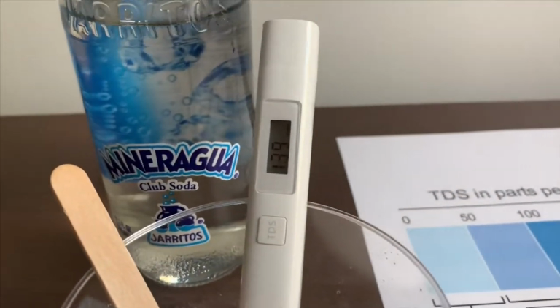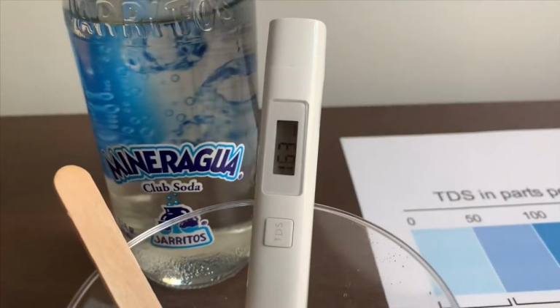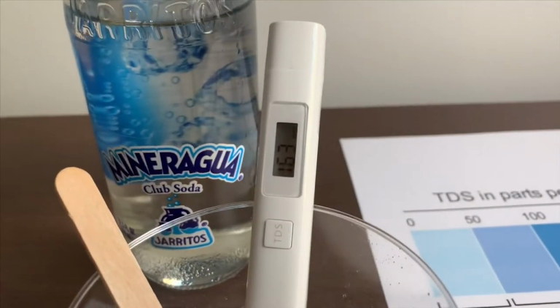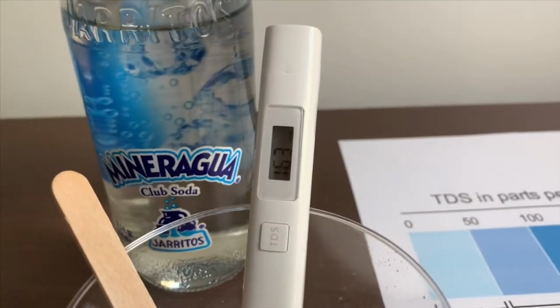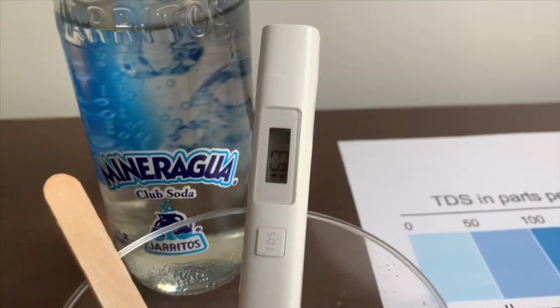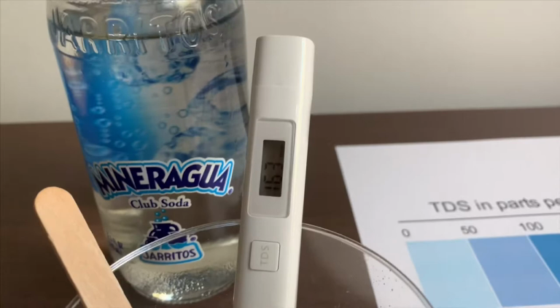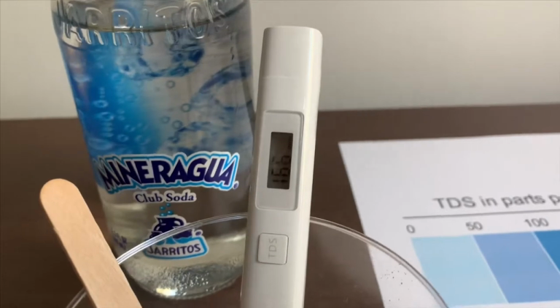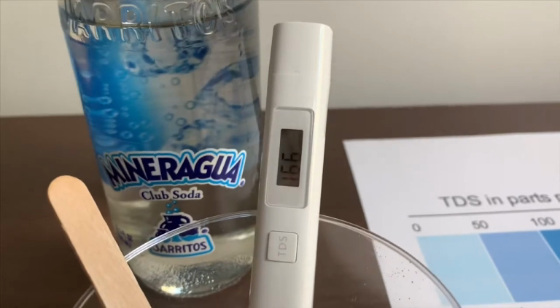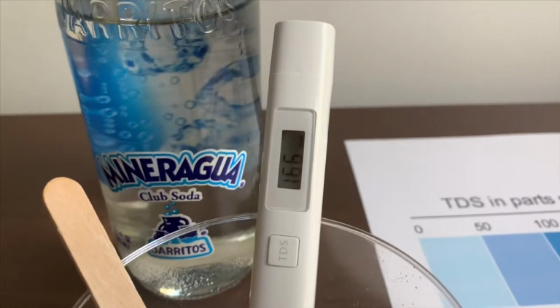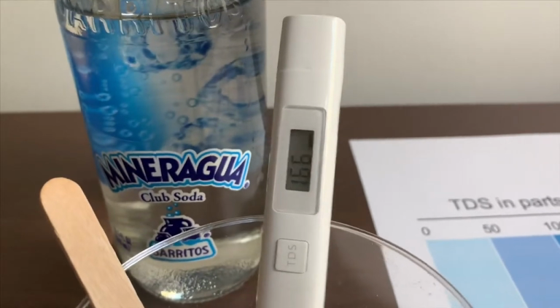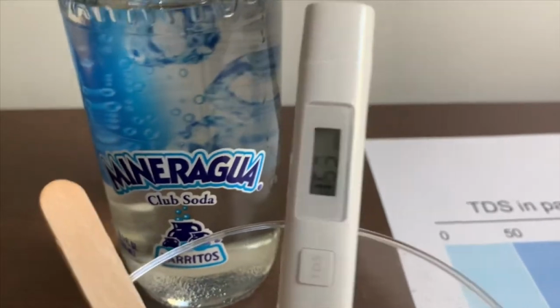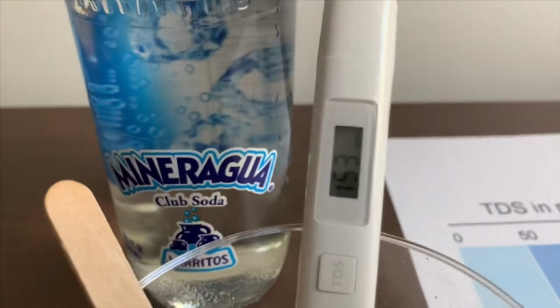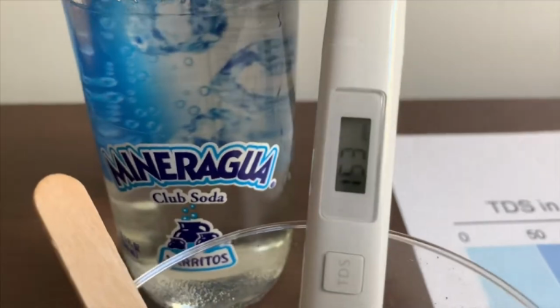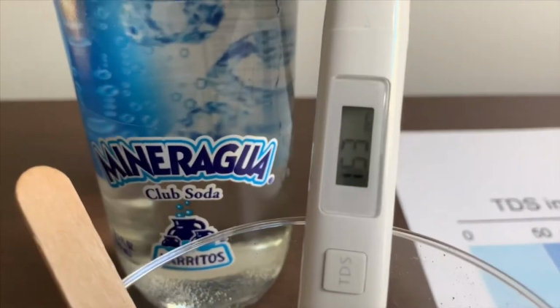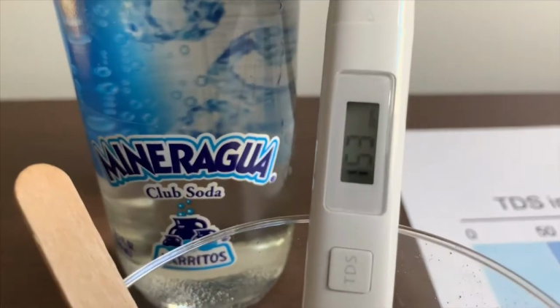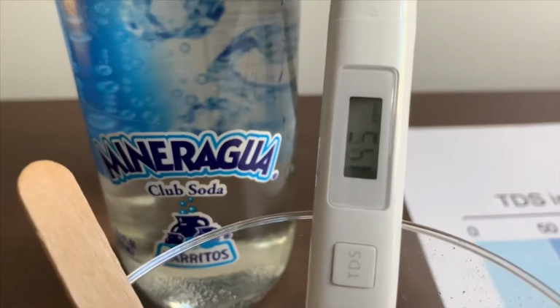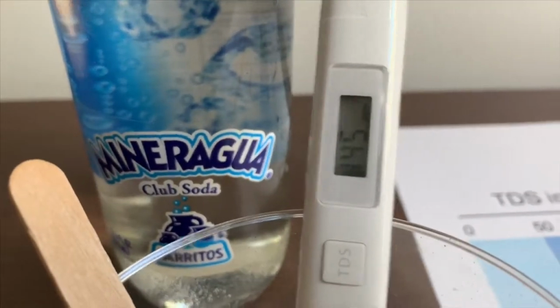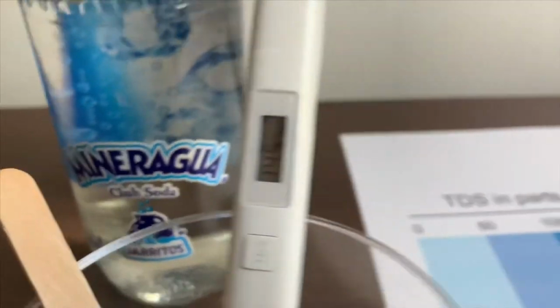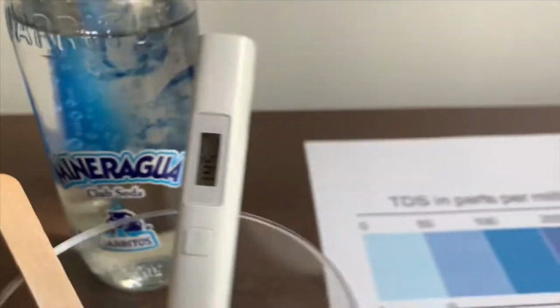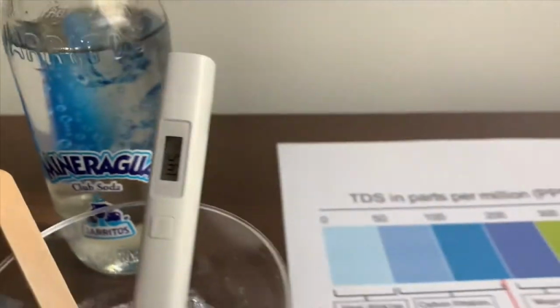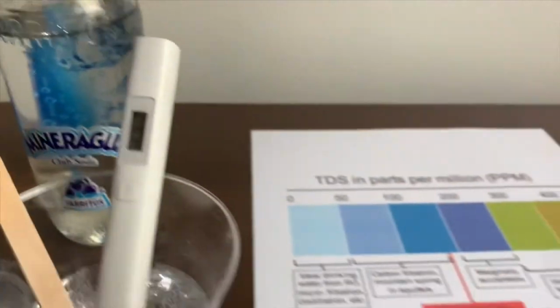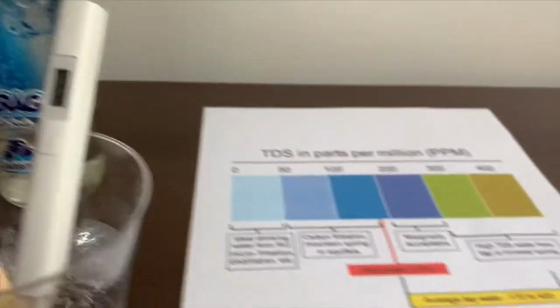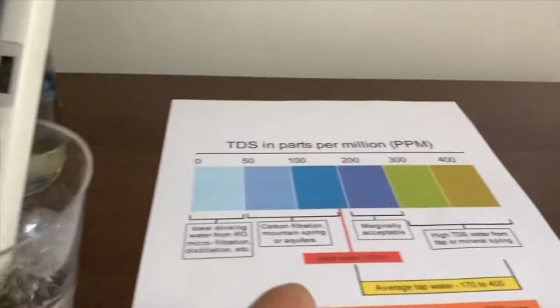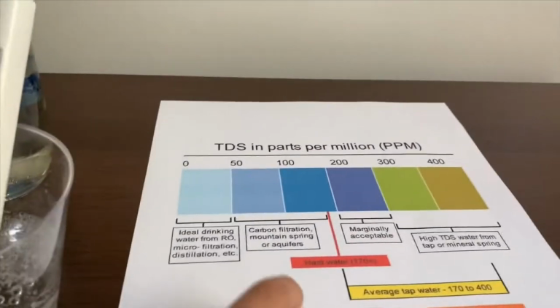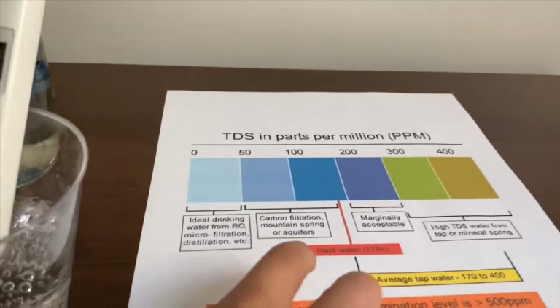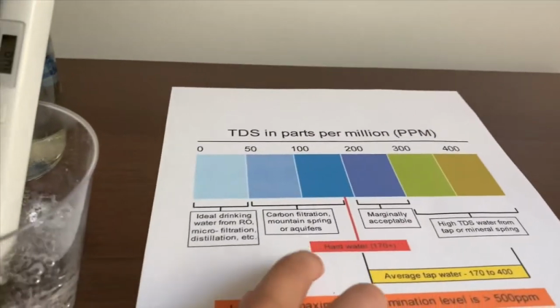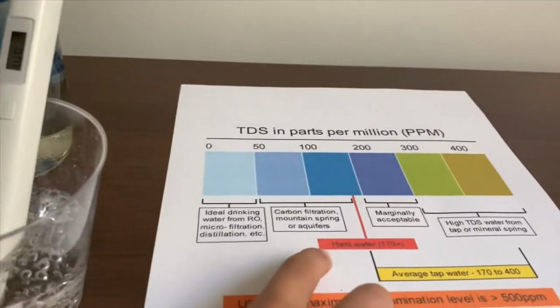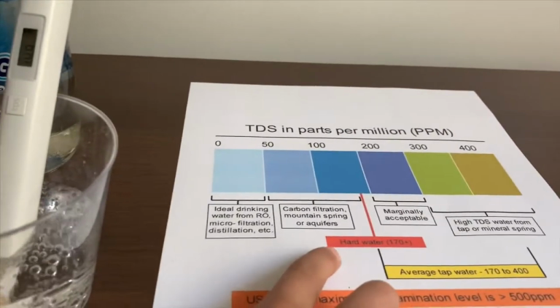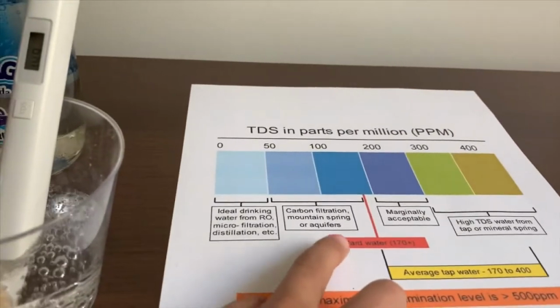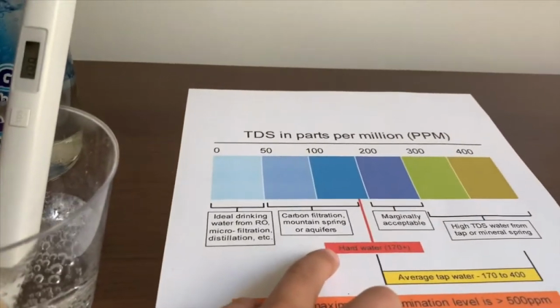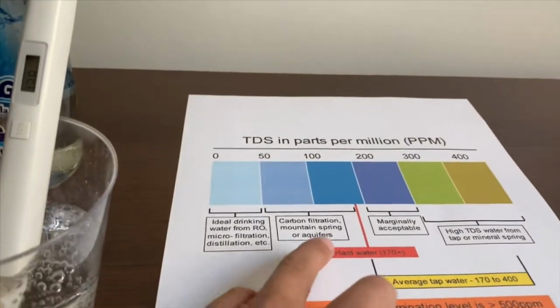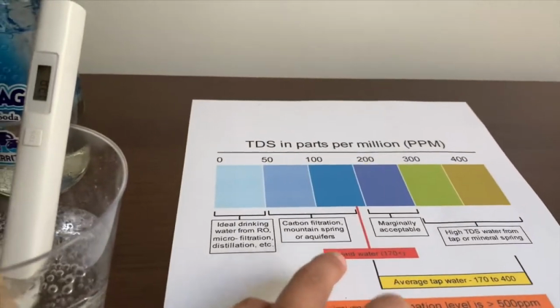It is in the 100s. That is okay to drink.